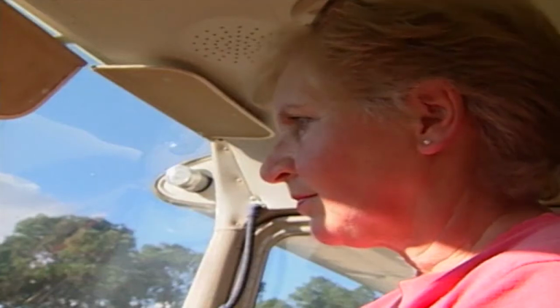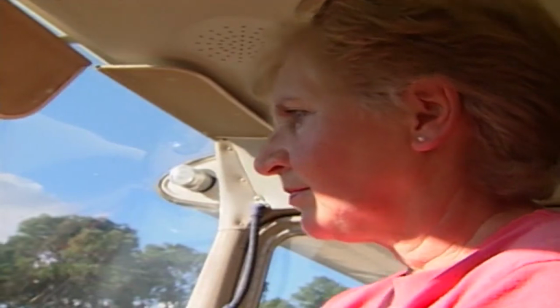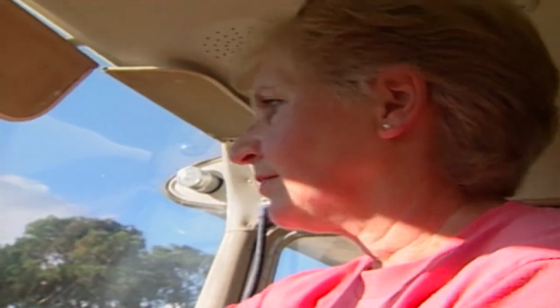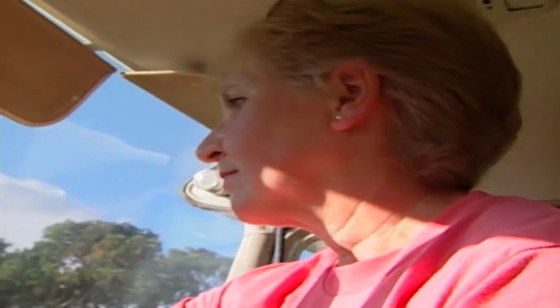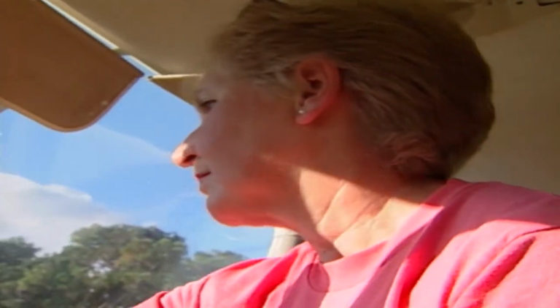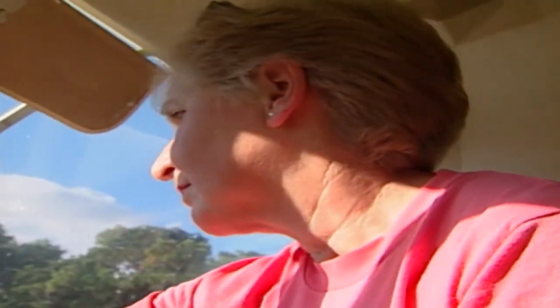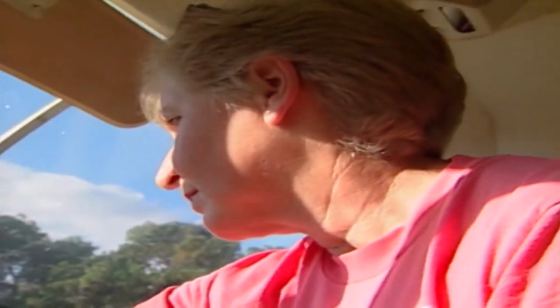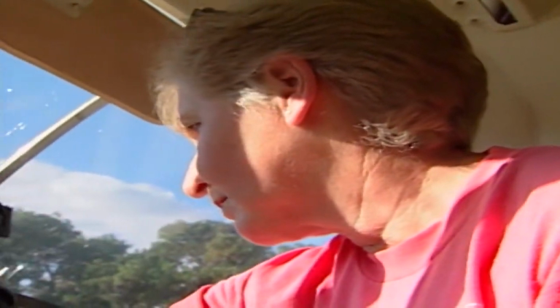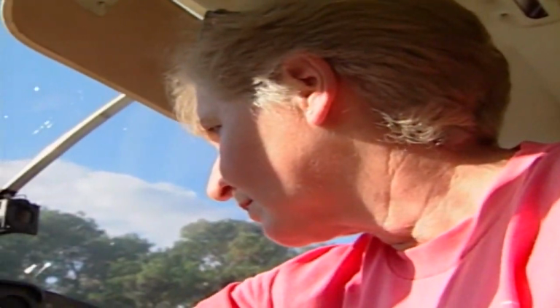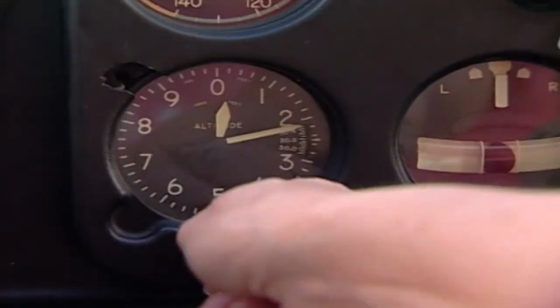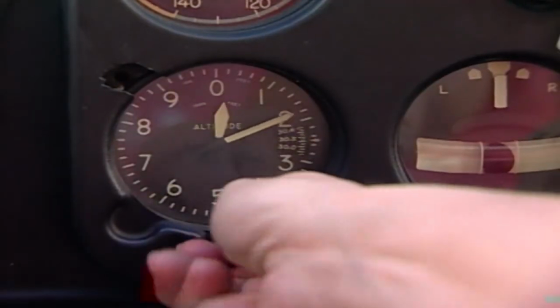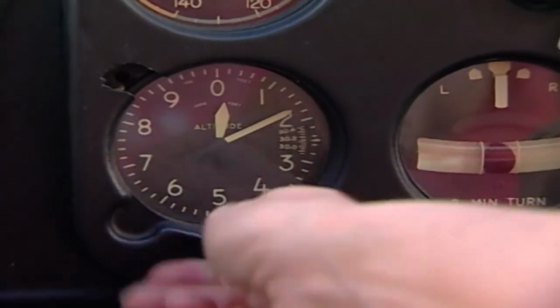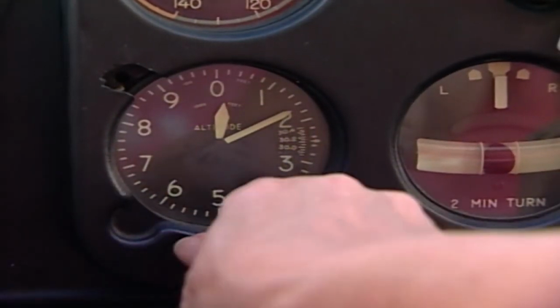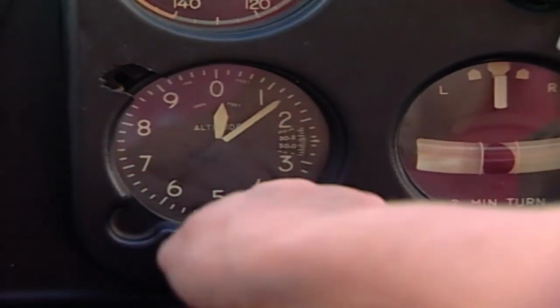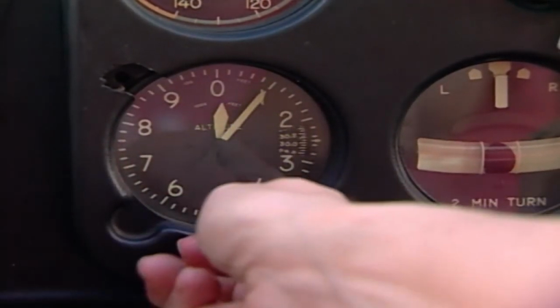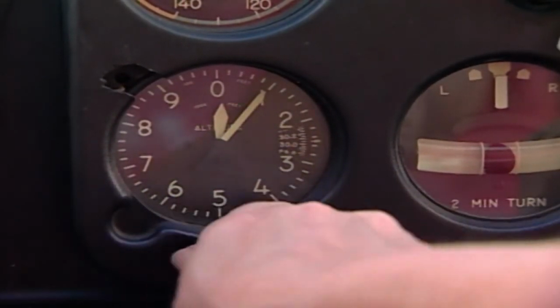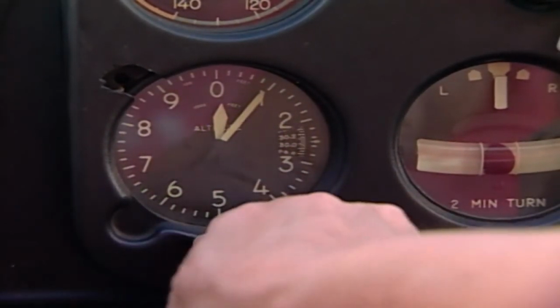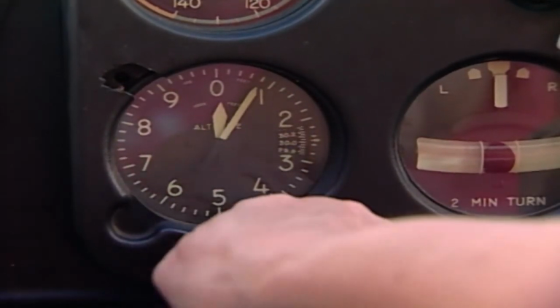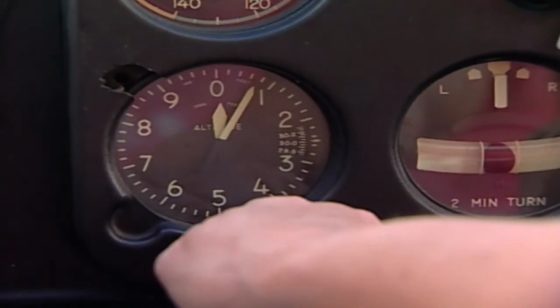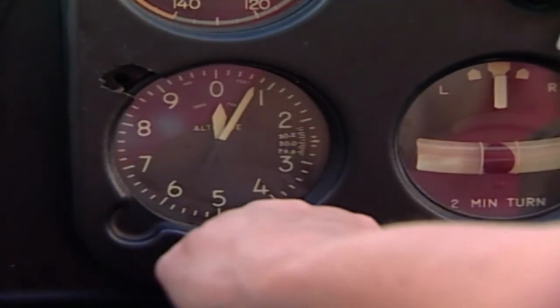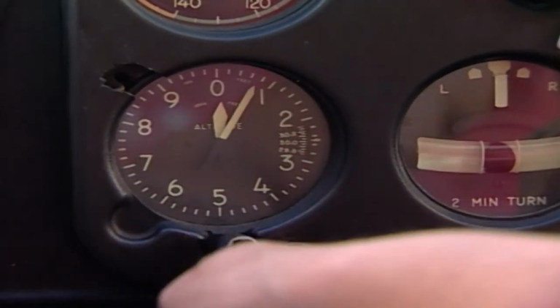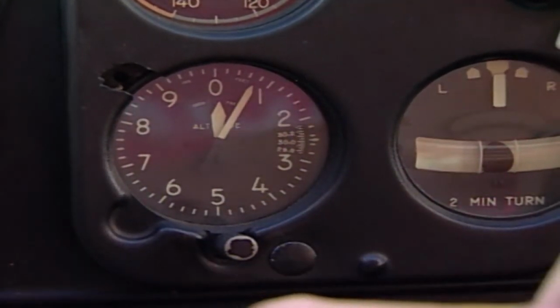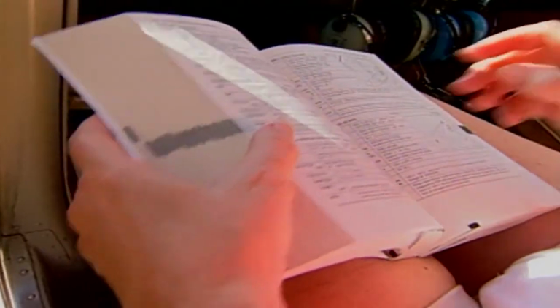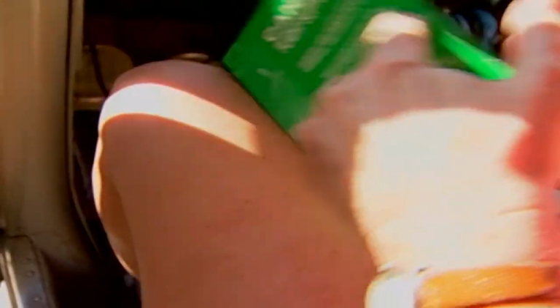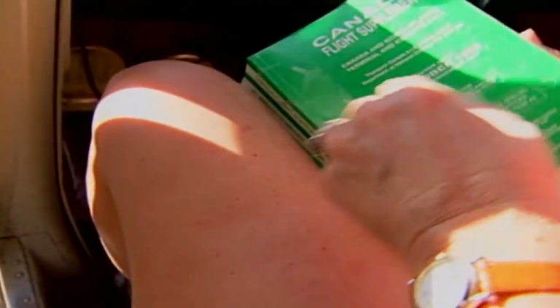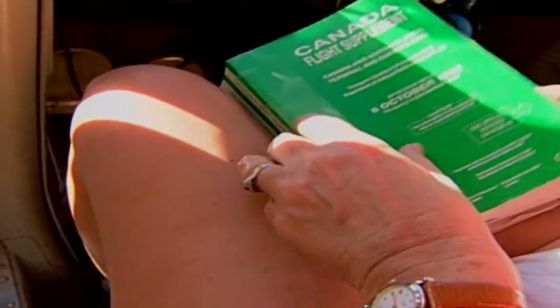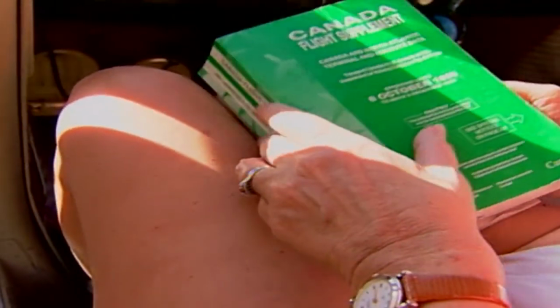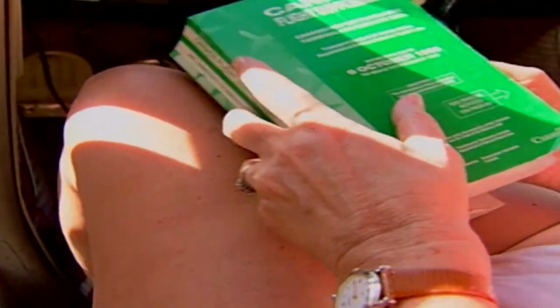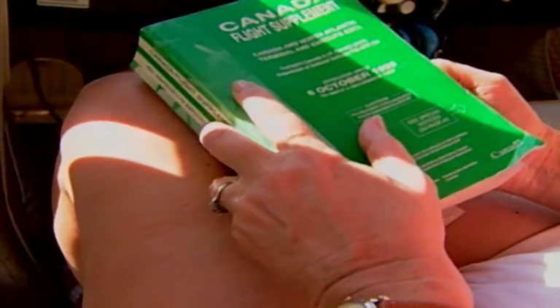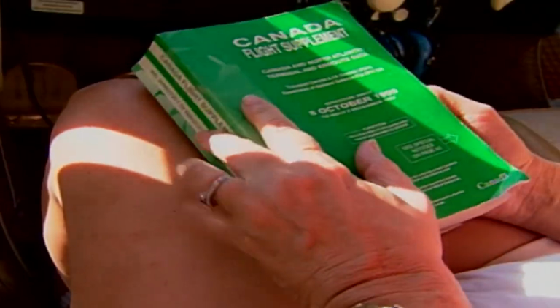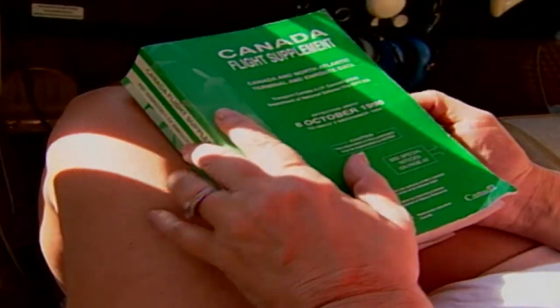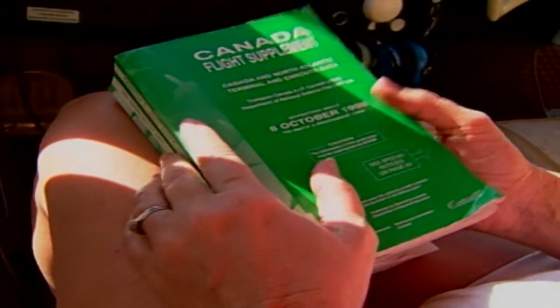Where the local altimeter setting is not available, it should be set to the field elevation of the airport as depicted in the Canada Flight Supplement.